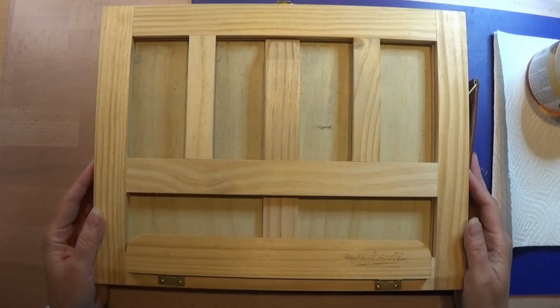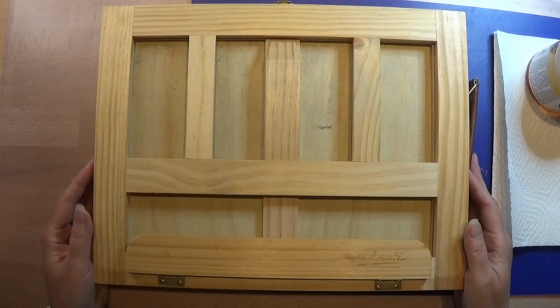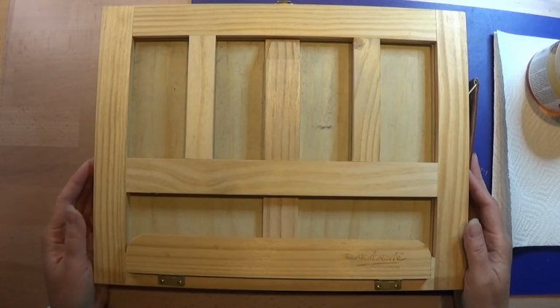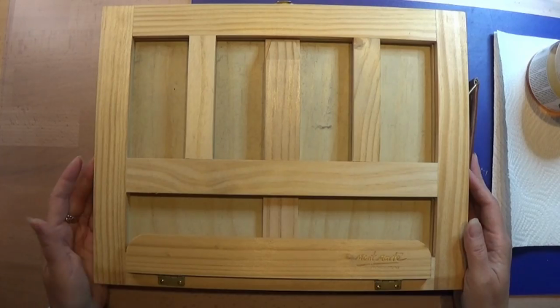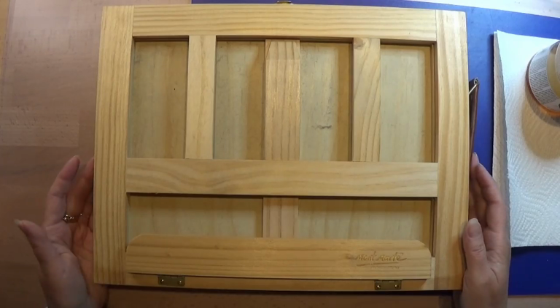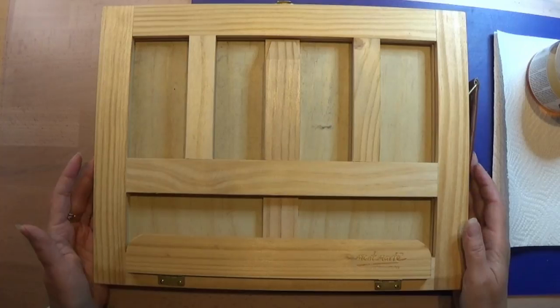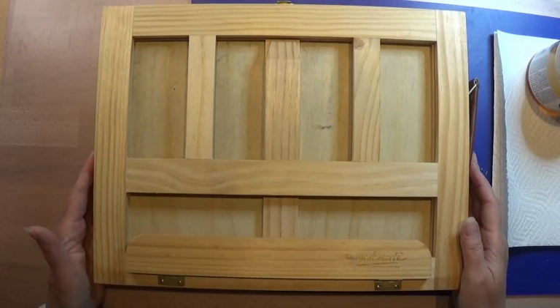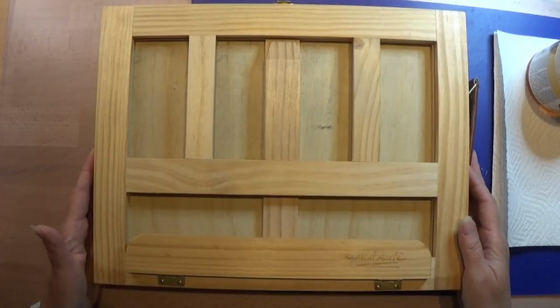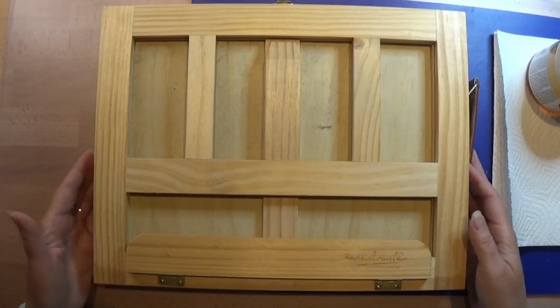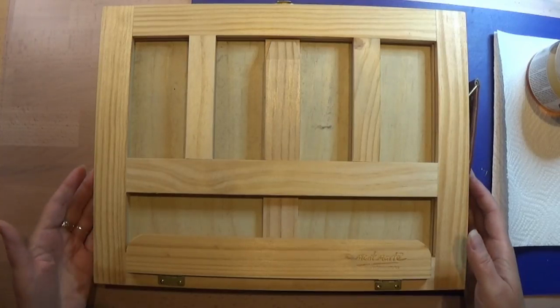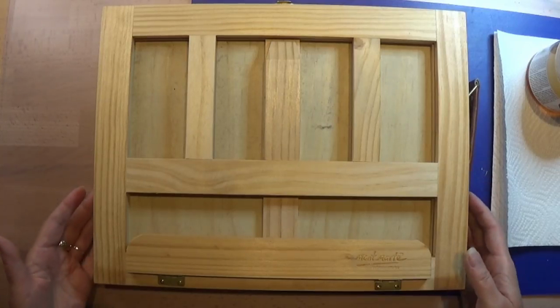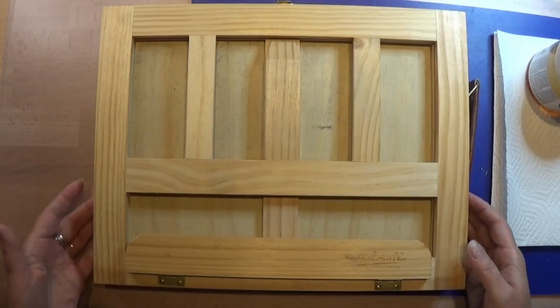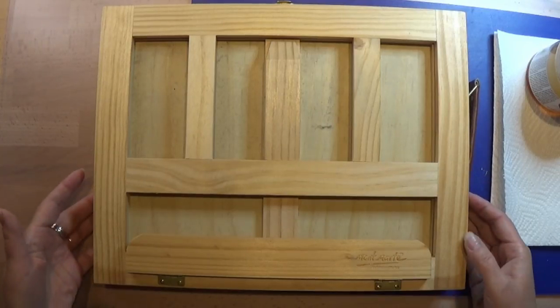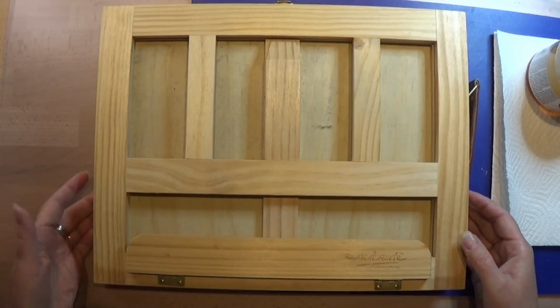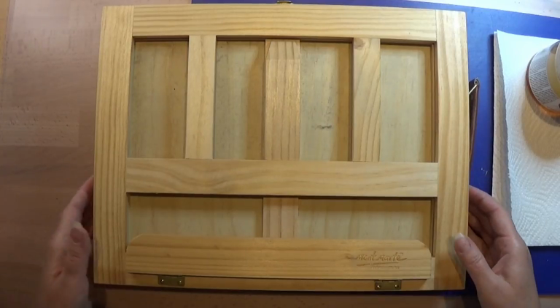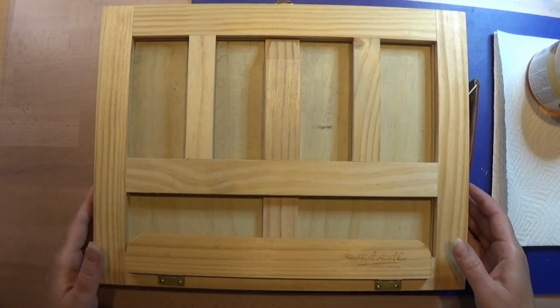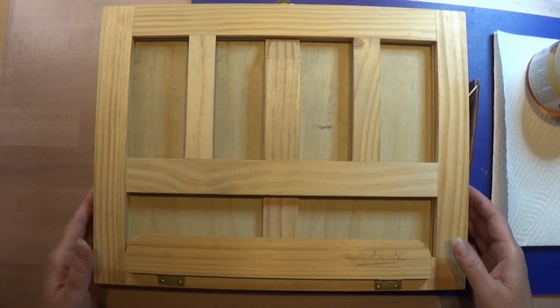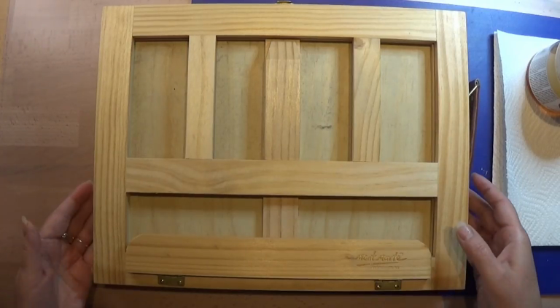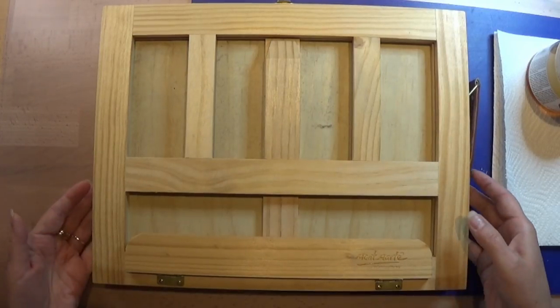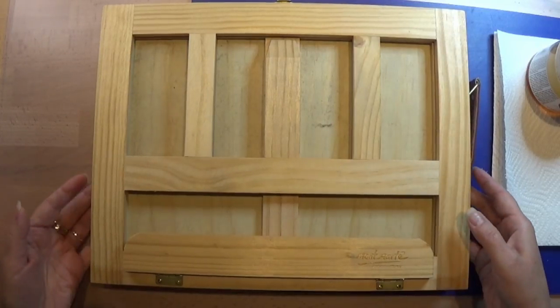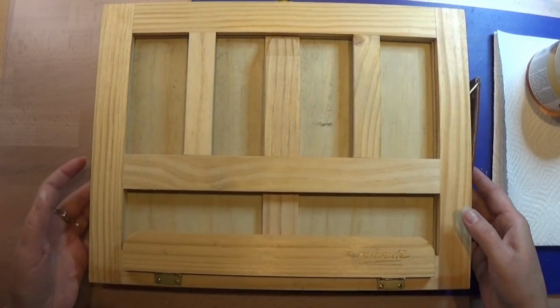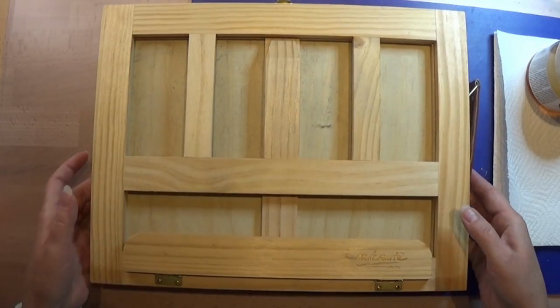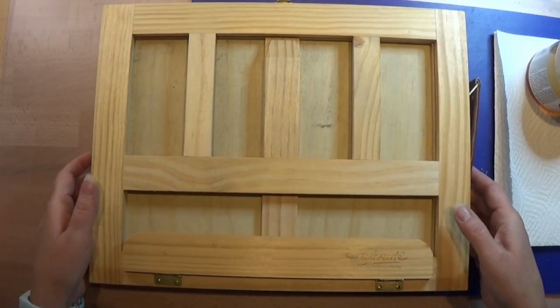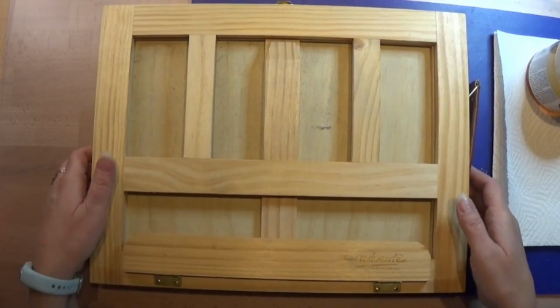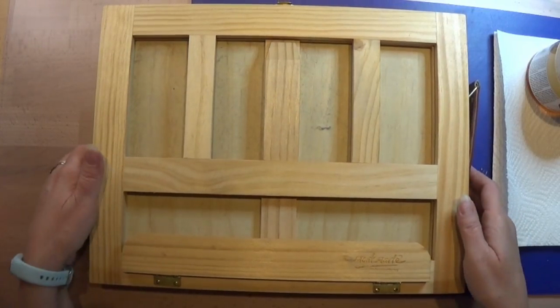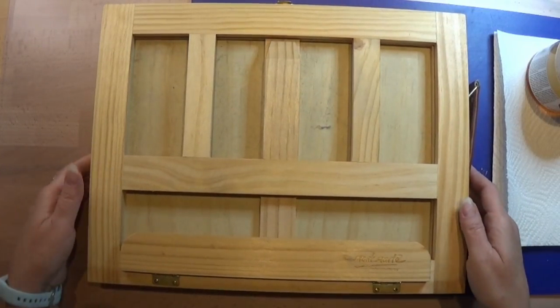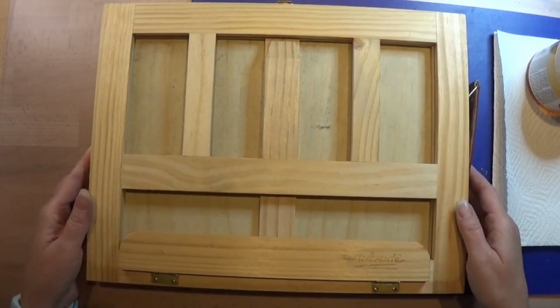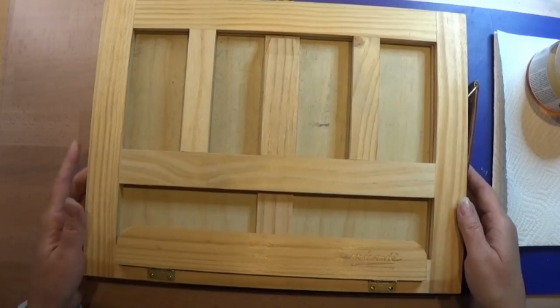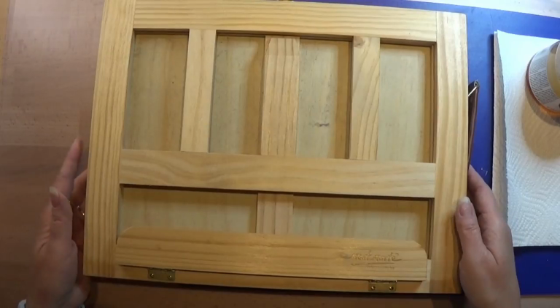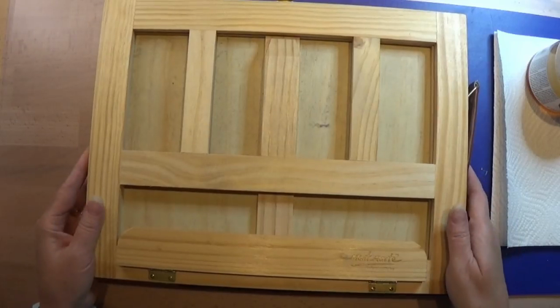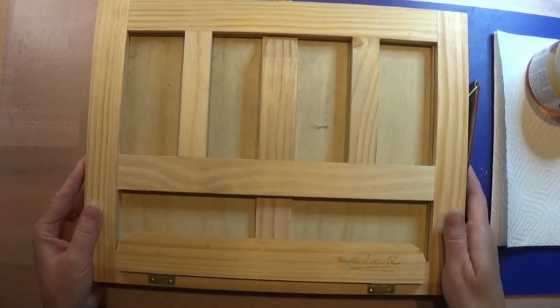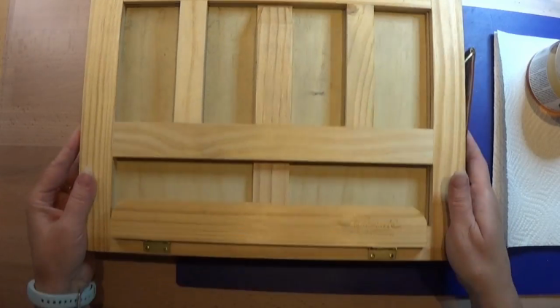Hello and welcome to my channel. Today I'm going to show you how I make my Bob Ross oil paintings.